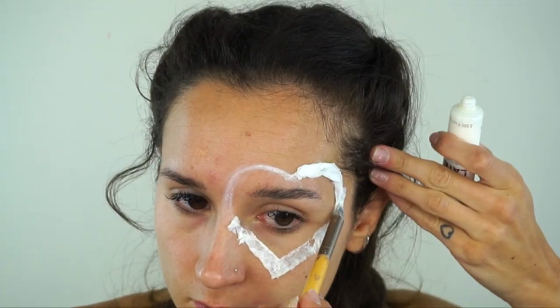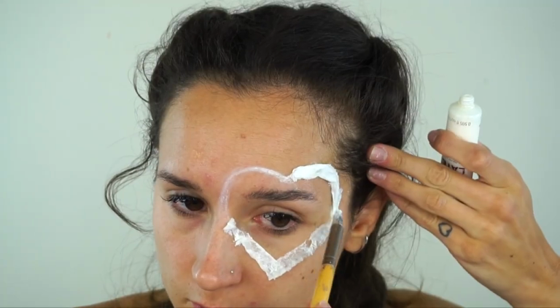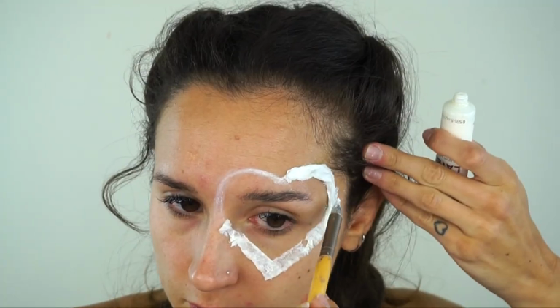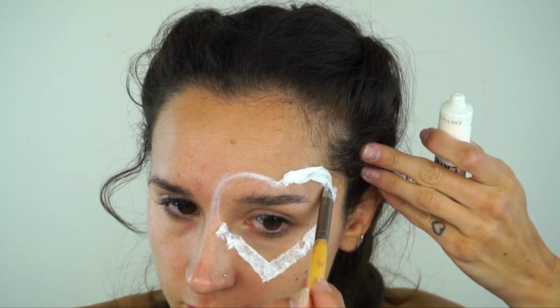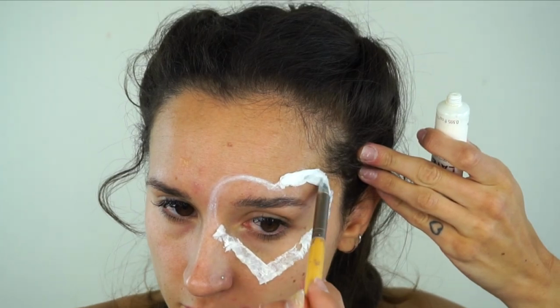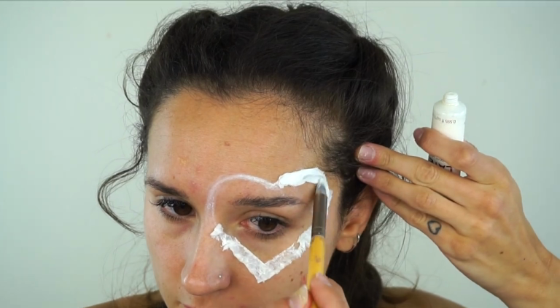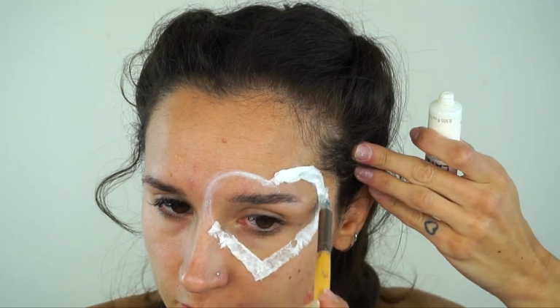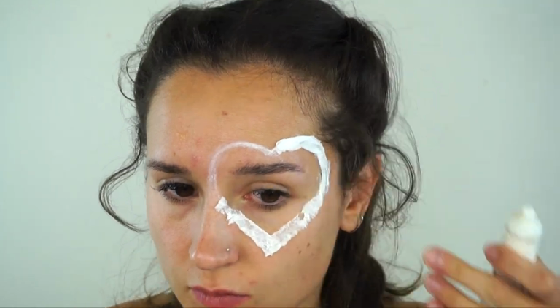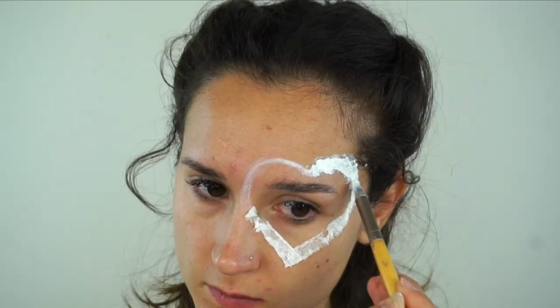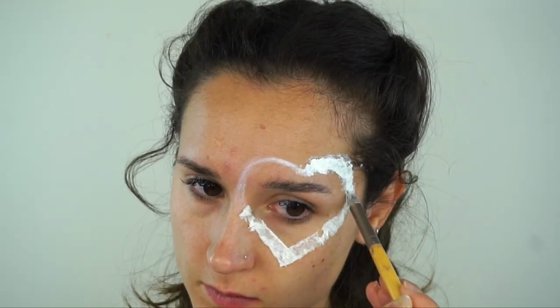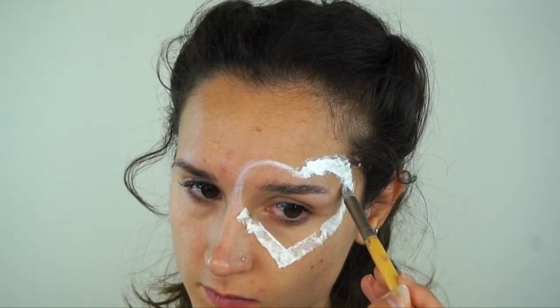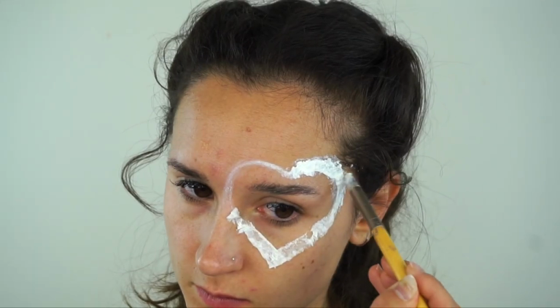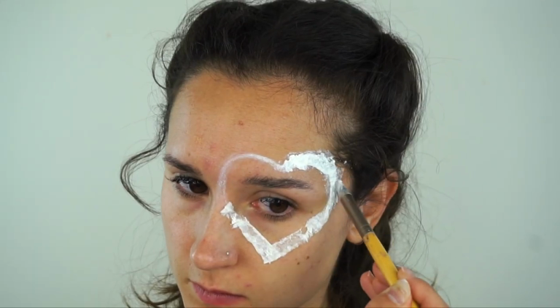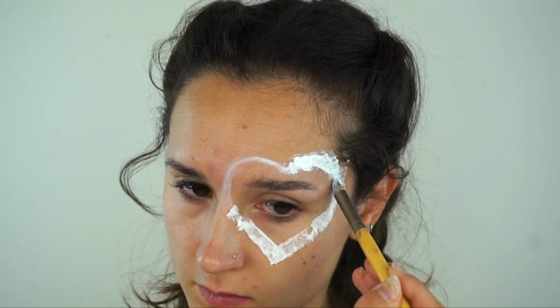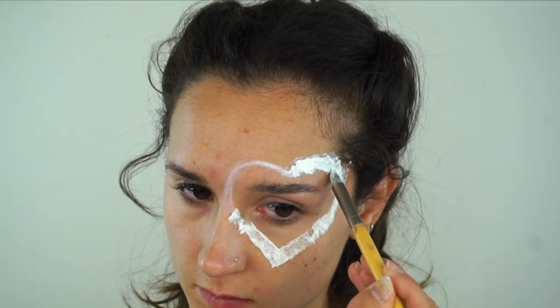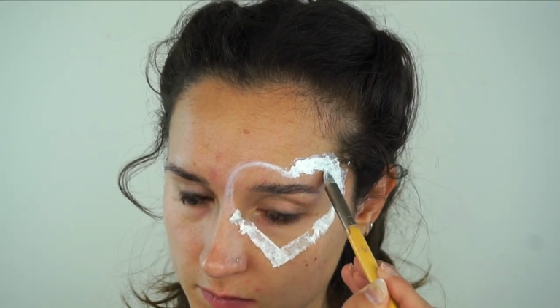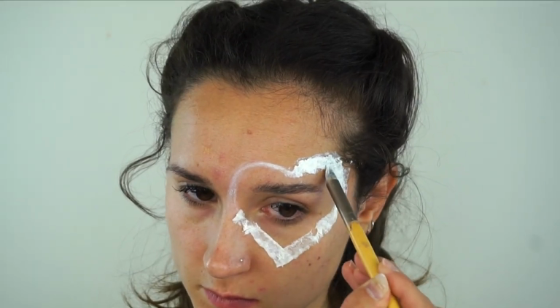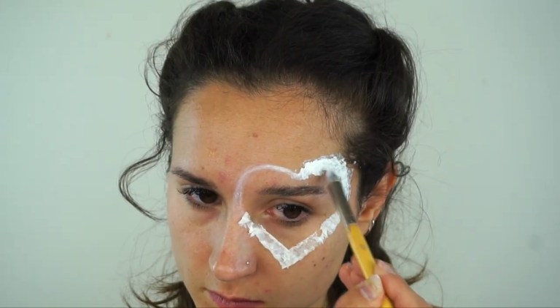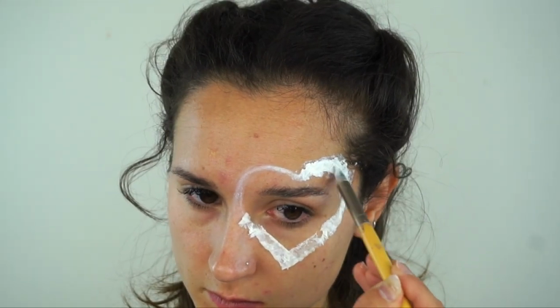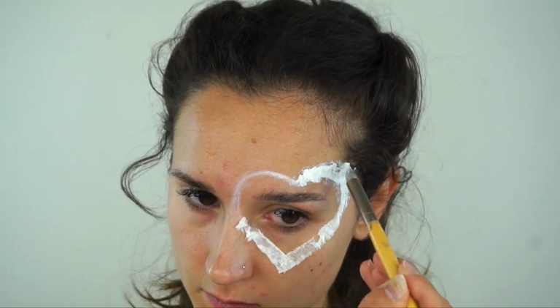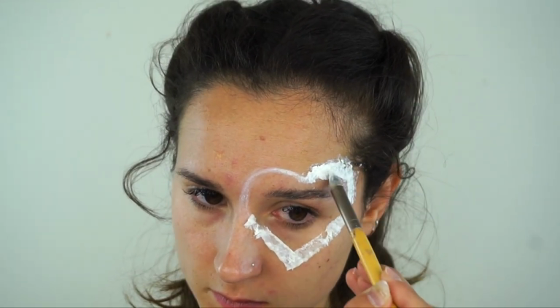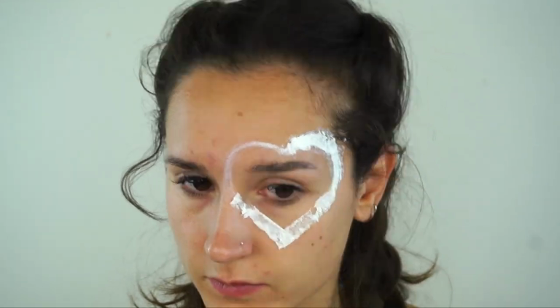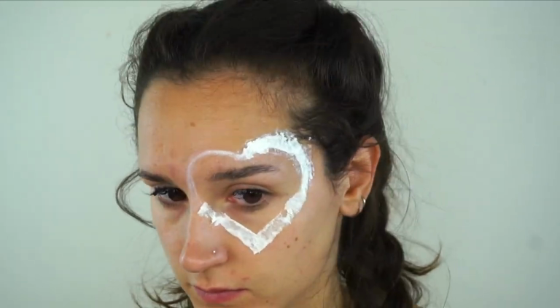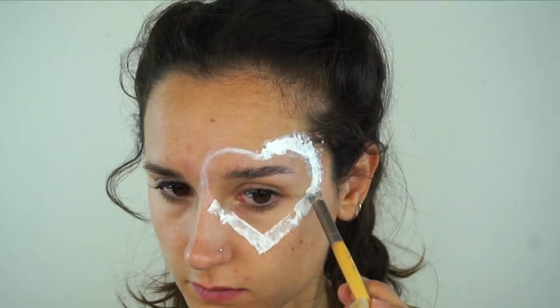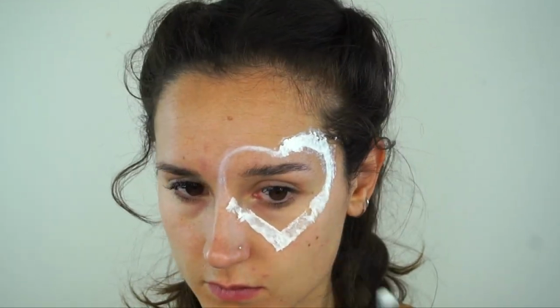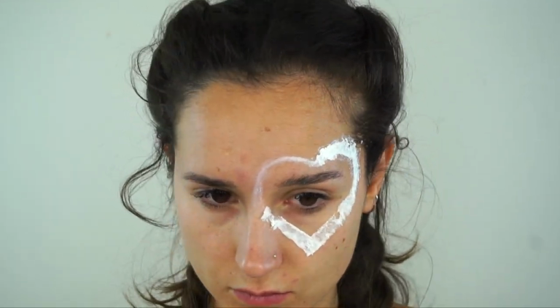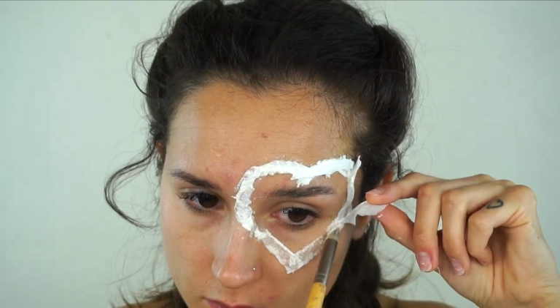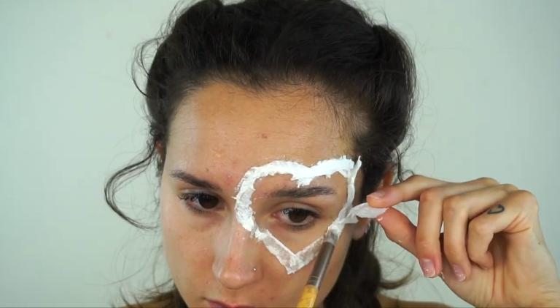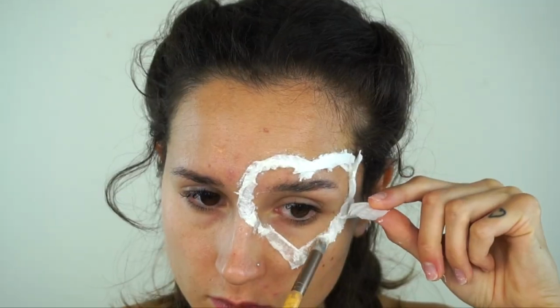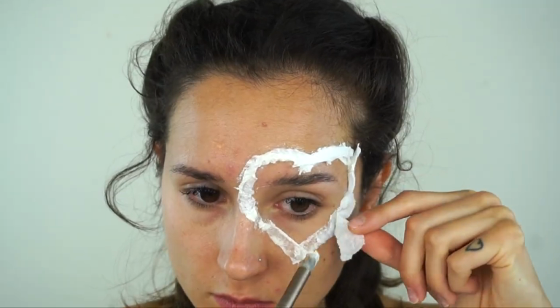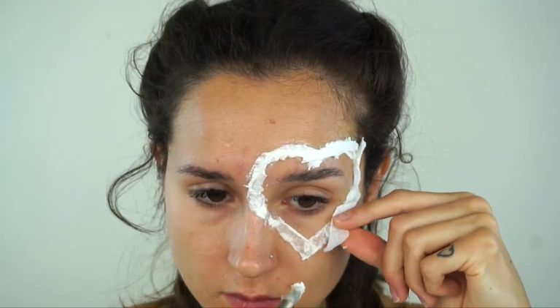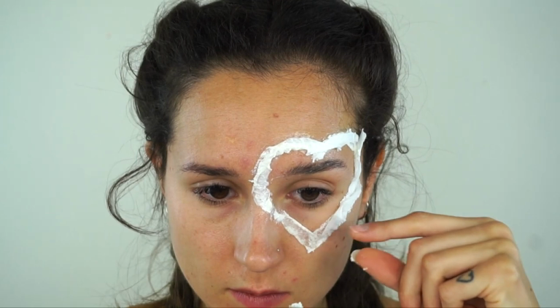This reminds me of Art Attack with the PVA glue and building it up with the tissue paper, if anyone remembers that vibe - it's the same thing.